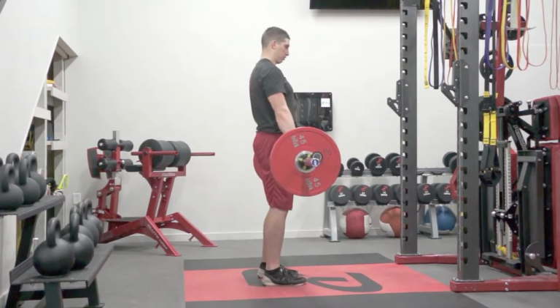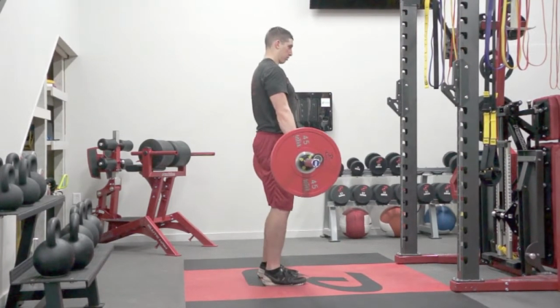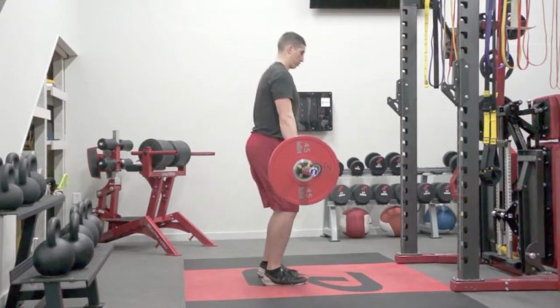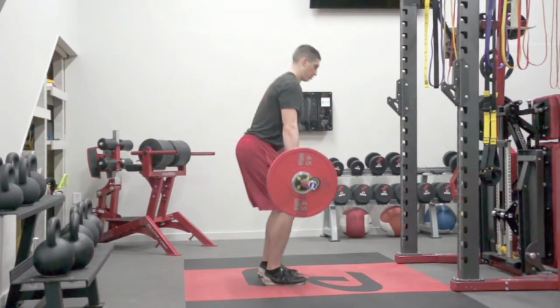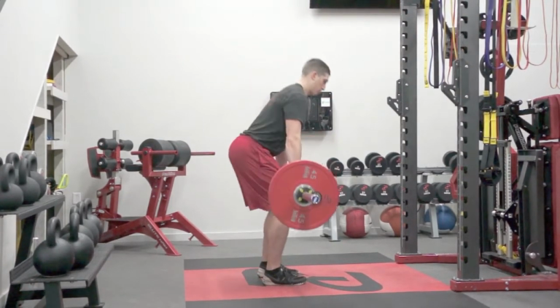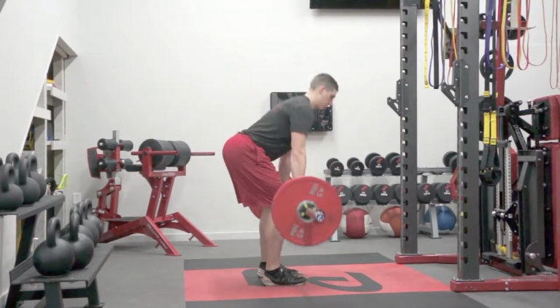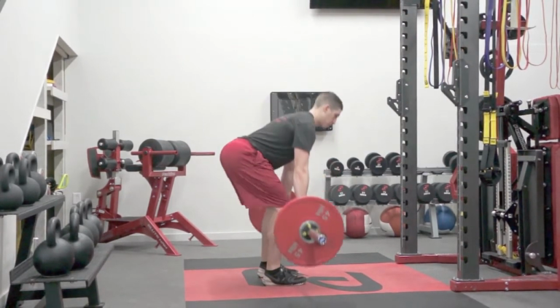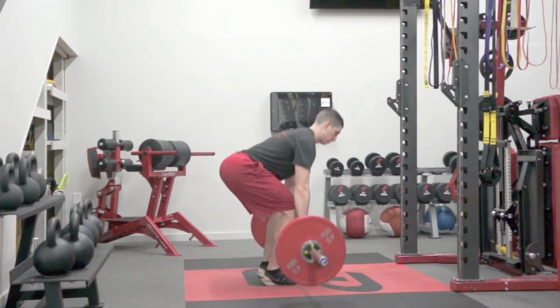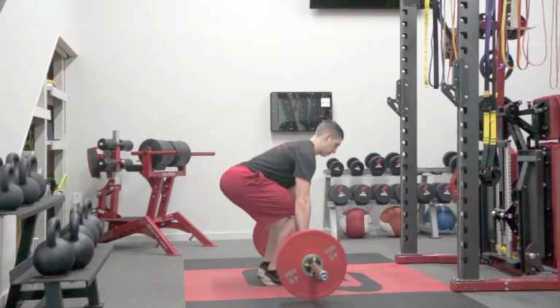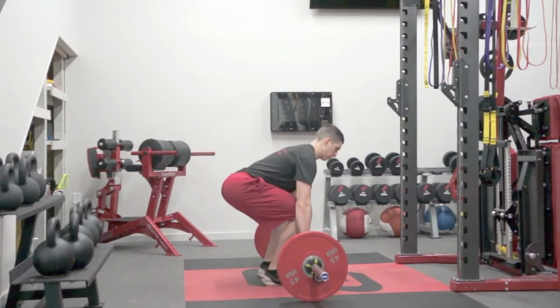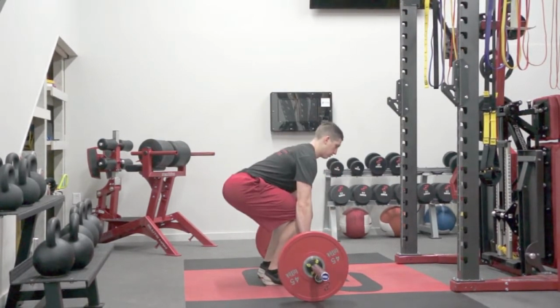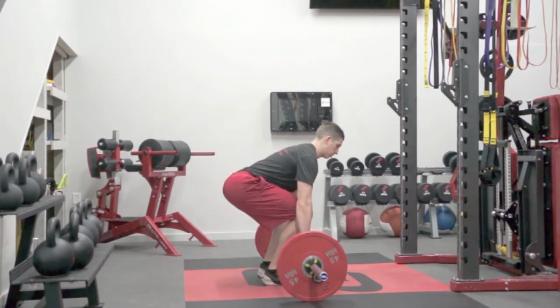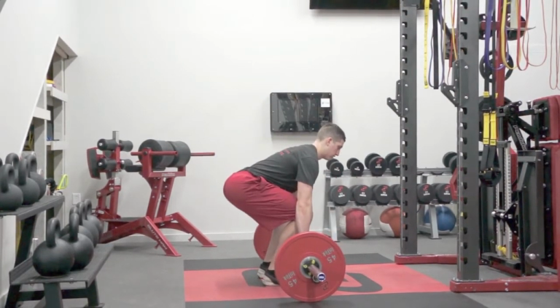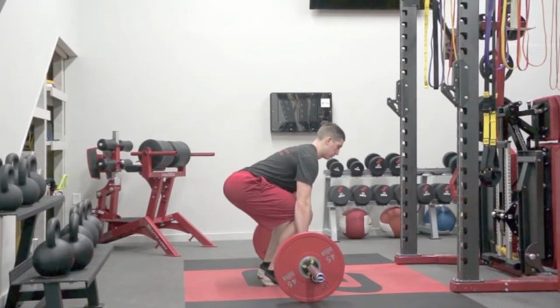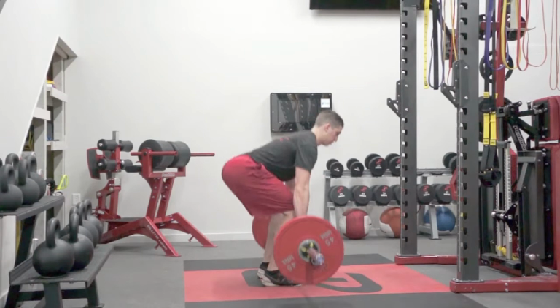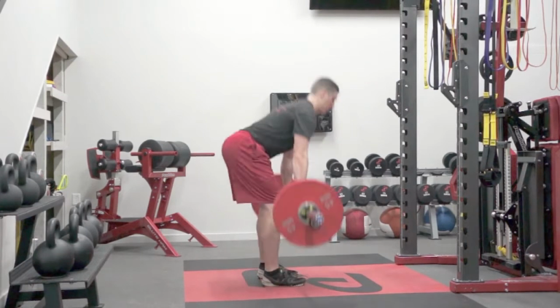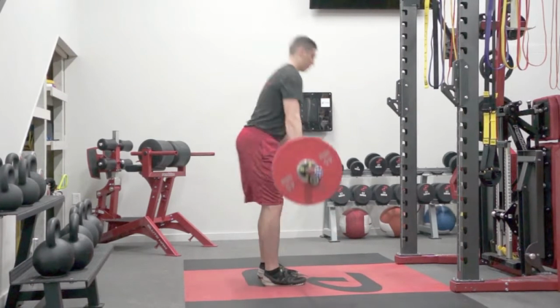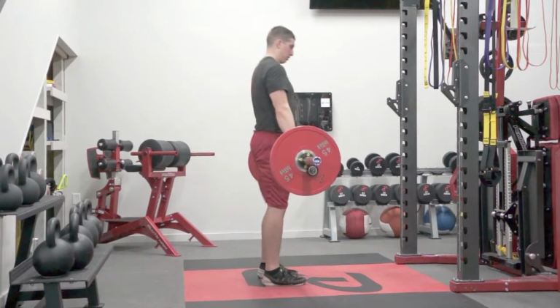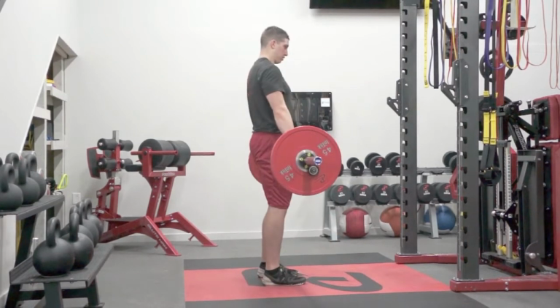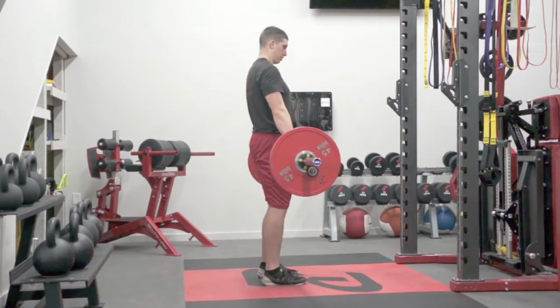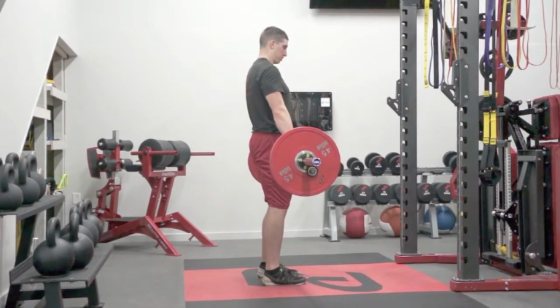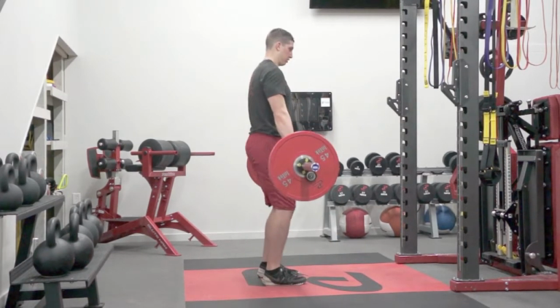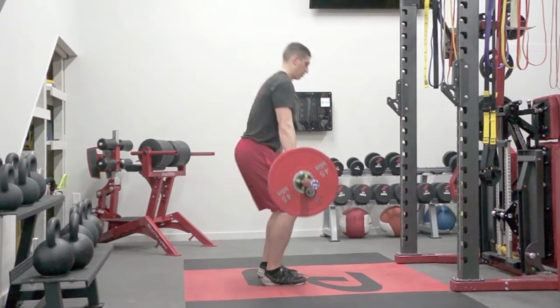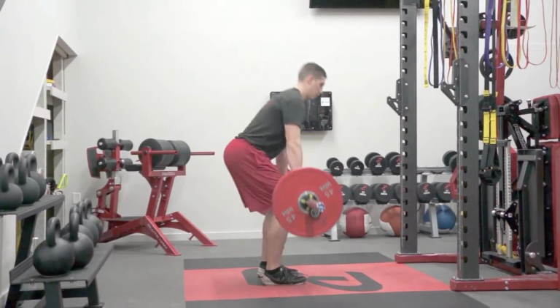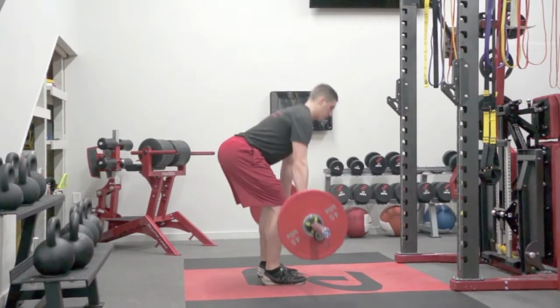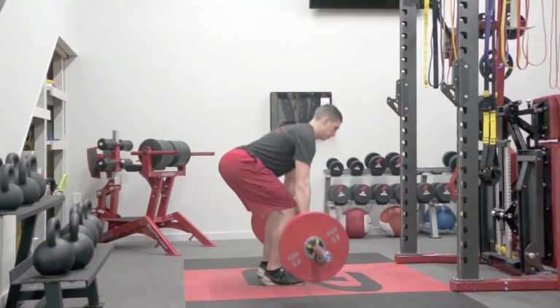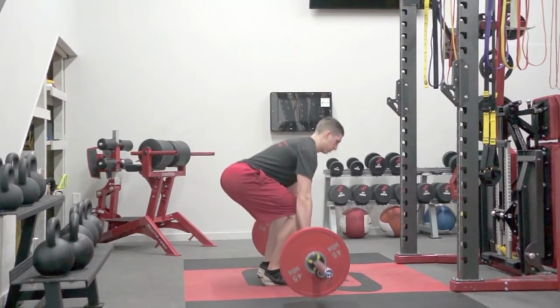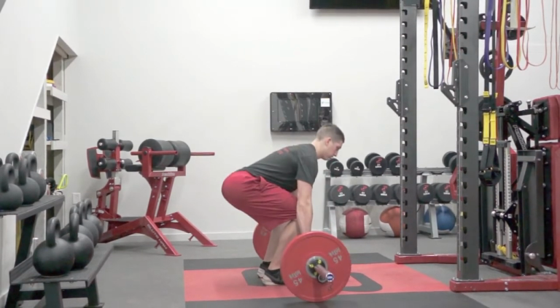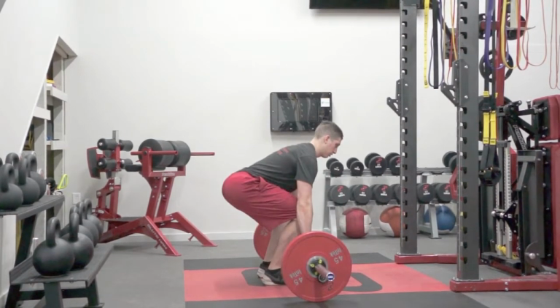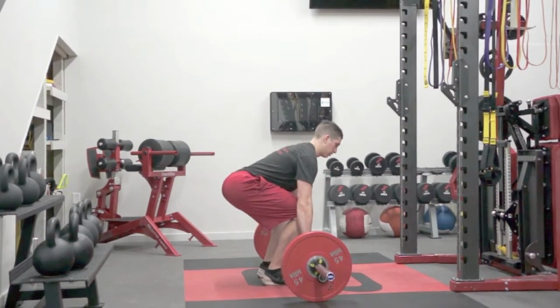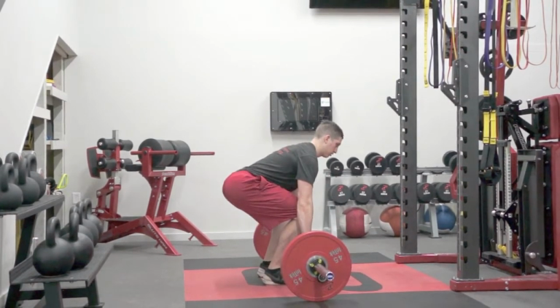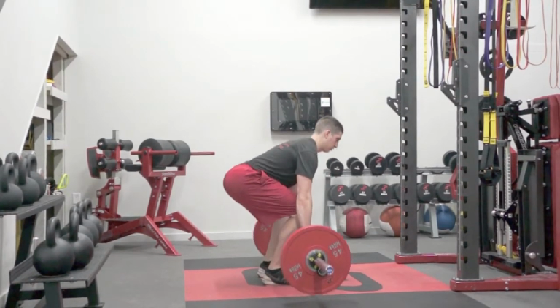They will stand up by driving their feet through the ground, pulling their chest up, squeezing their butt, and standing tall with their shoulders back.